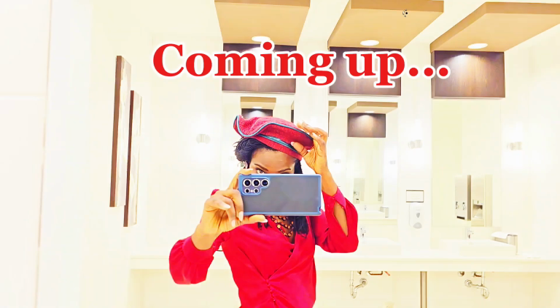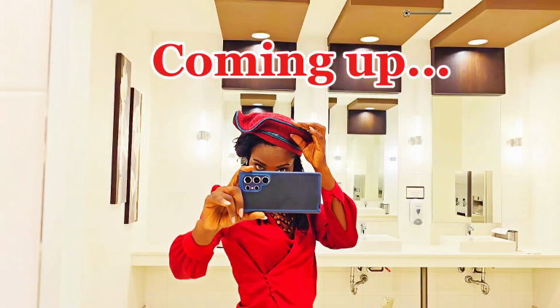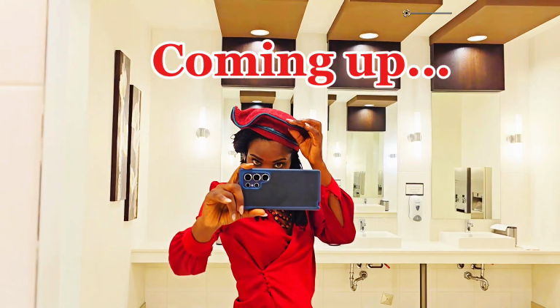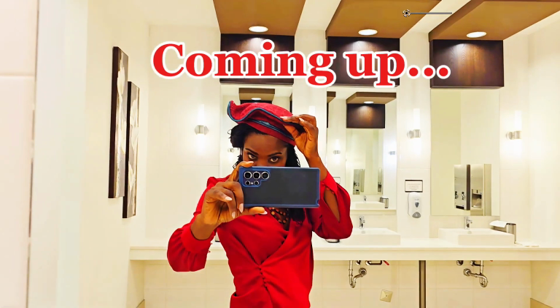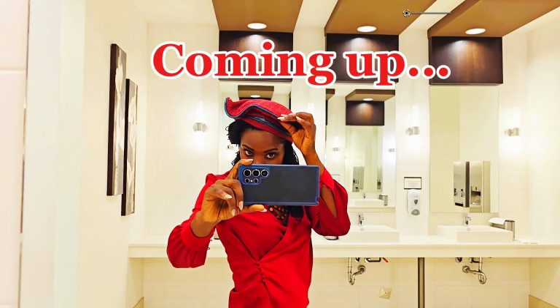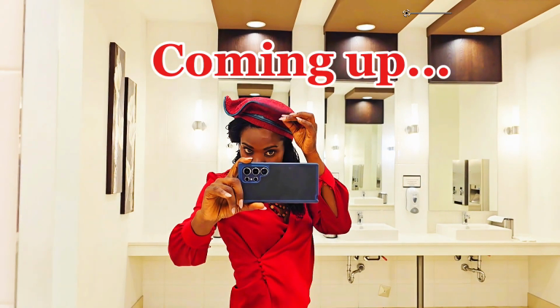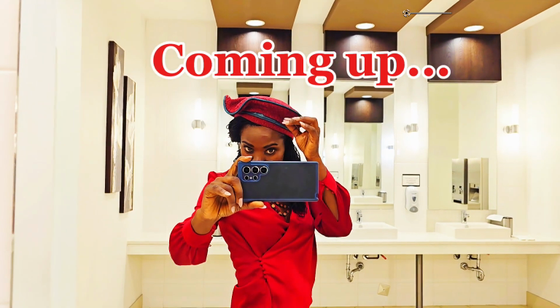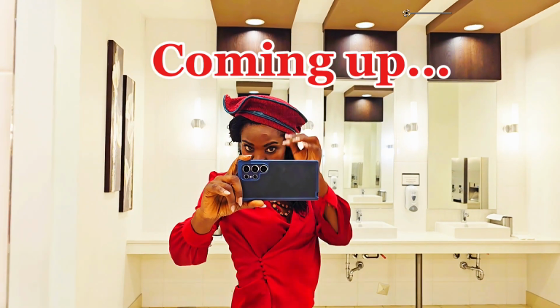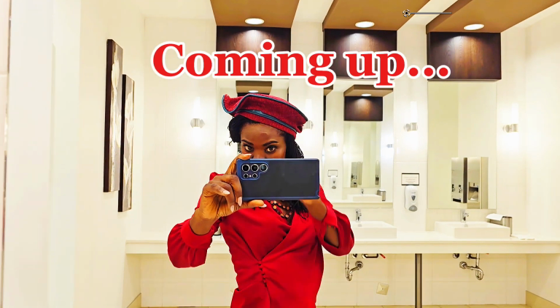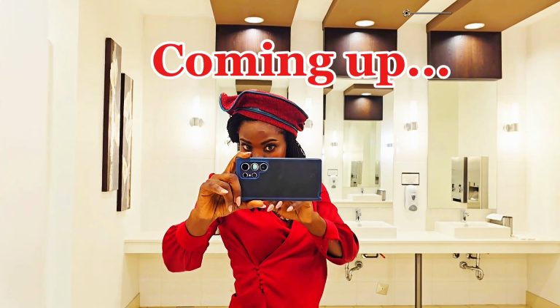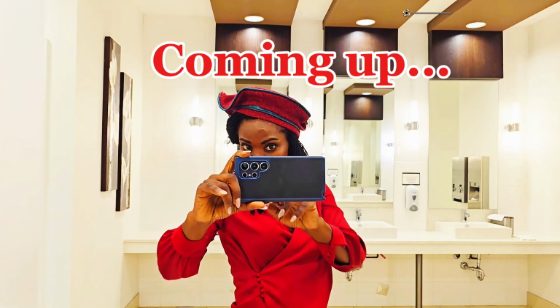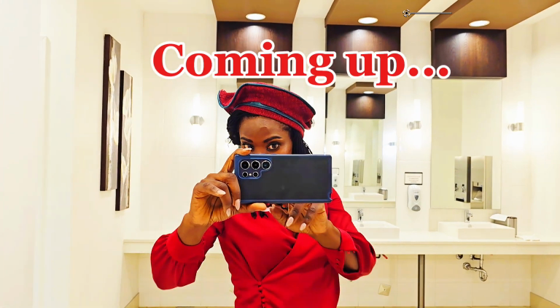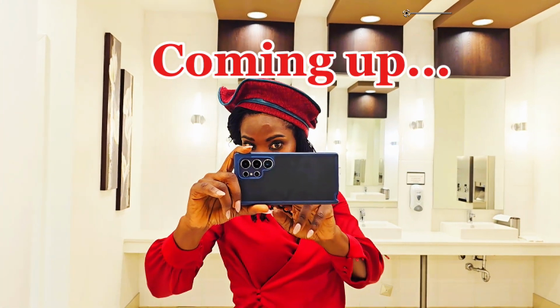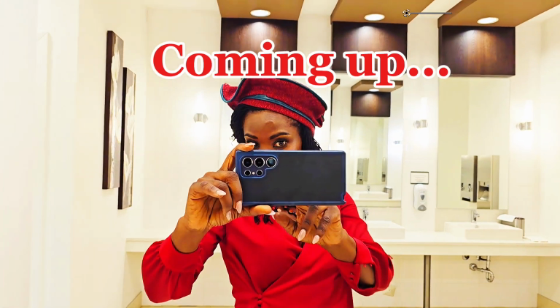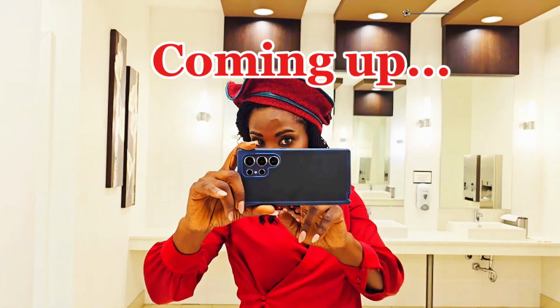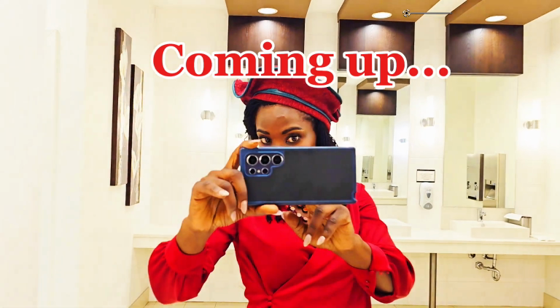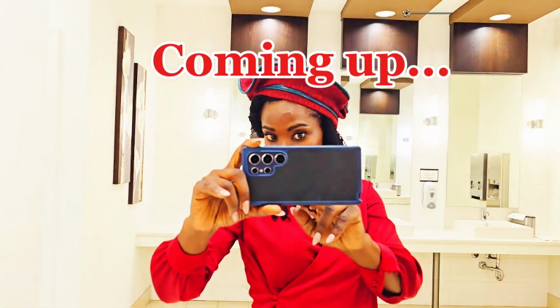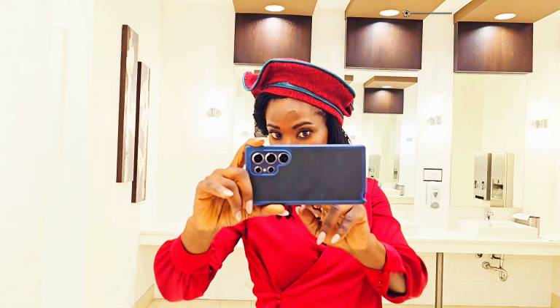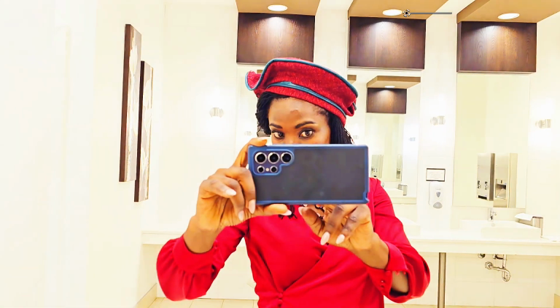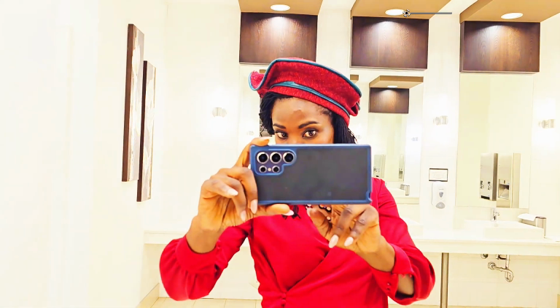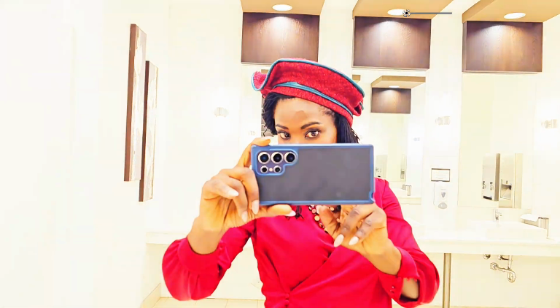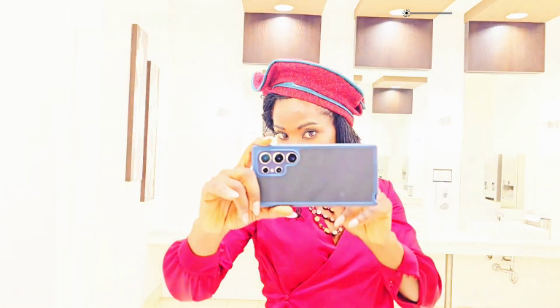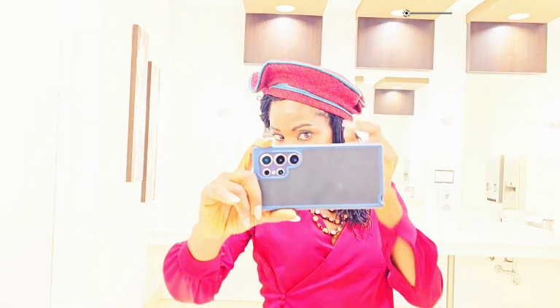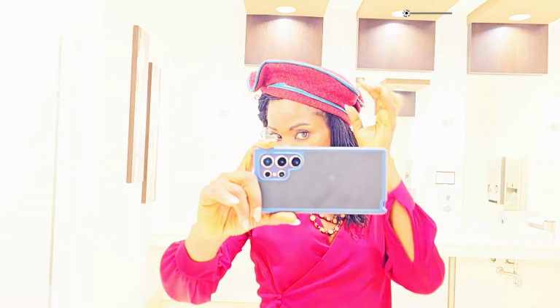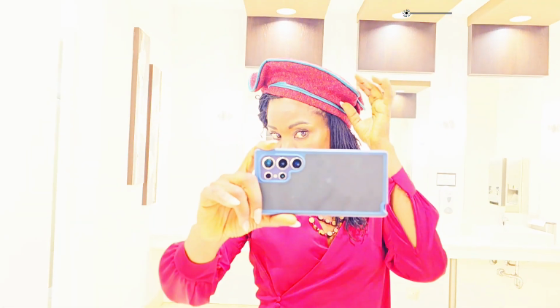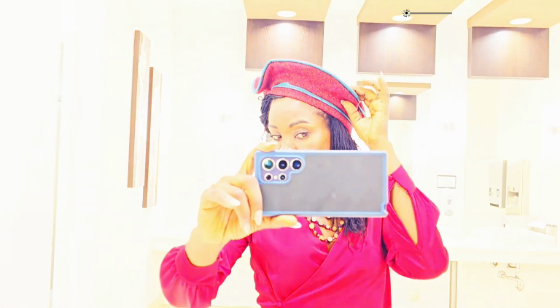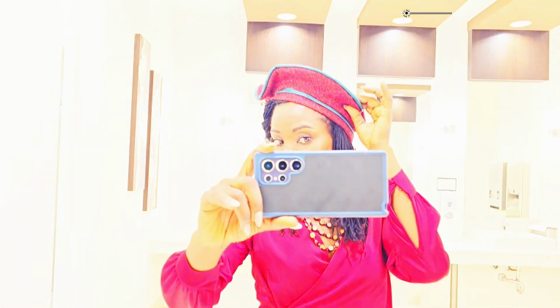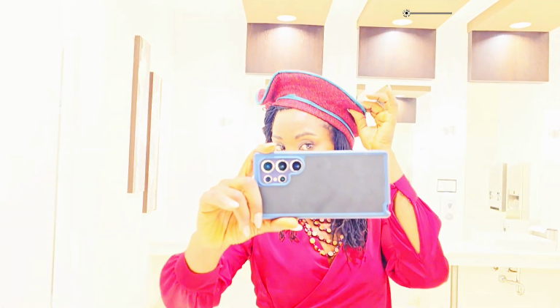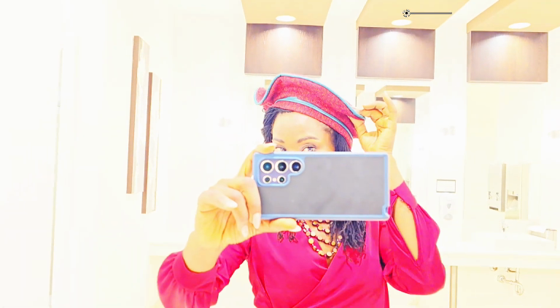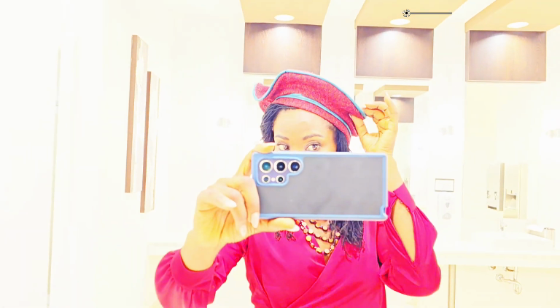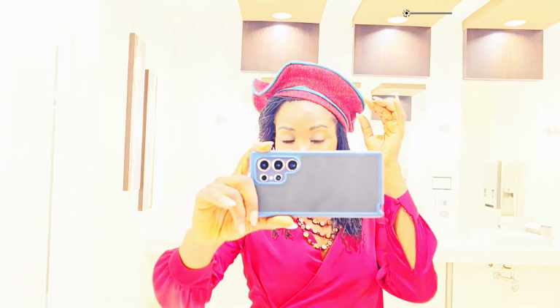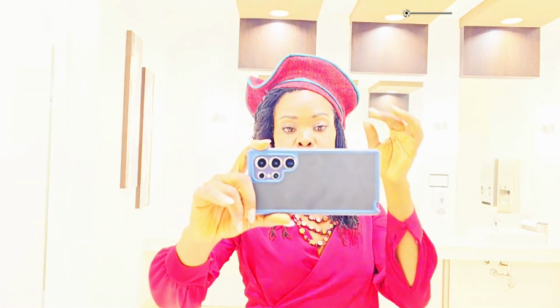Hello, welcome to Dove in Head Fast. In this video, I'm going to show you how I made this beret.